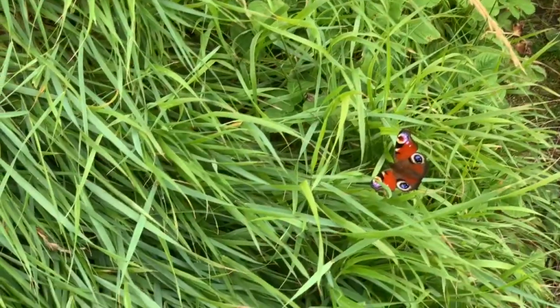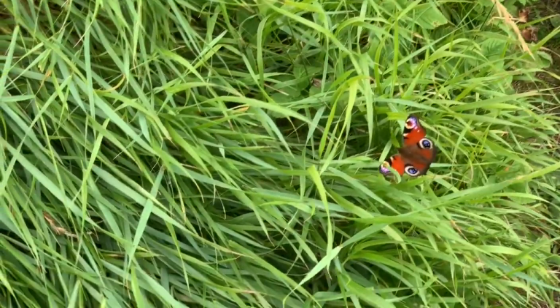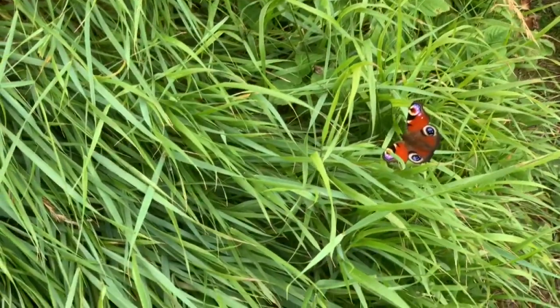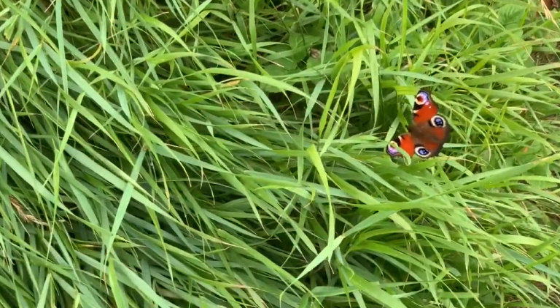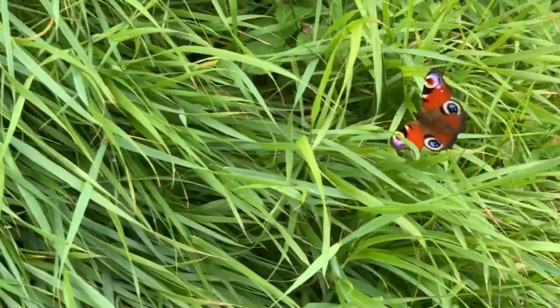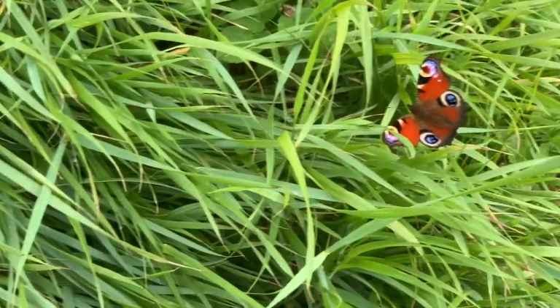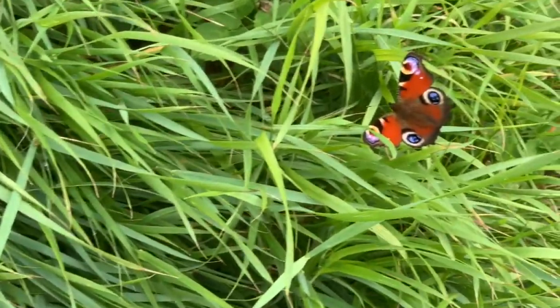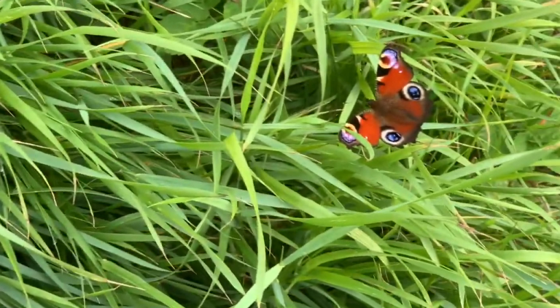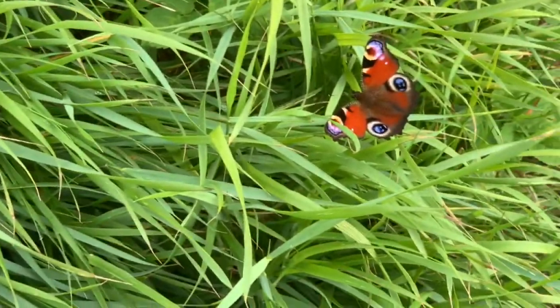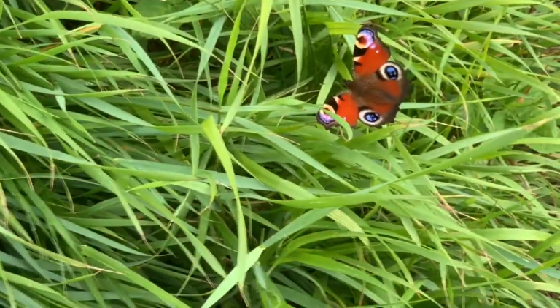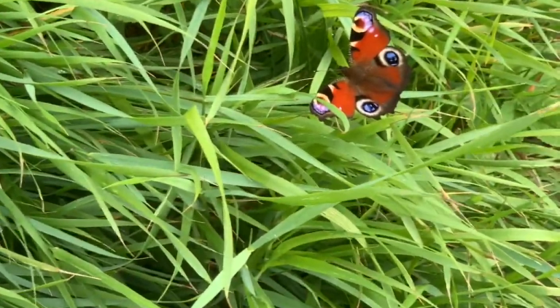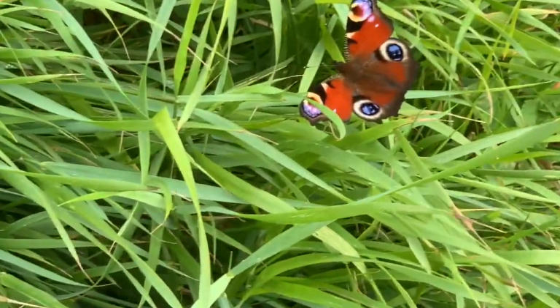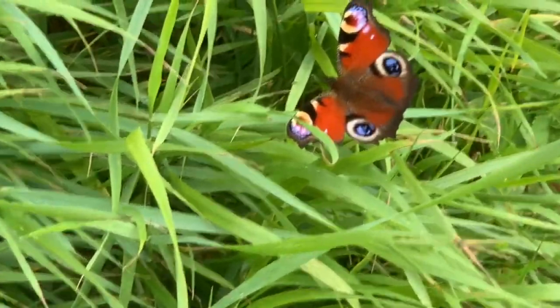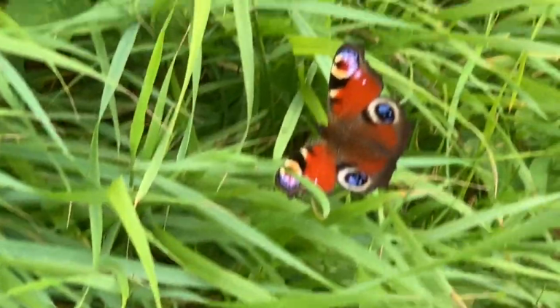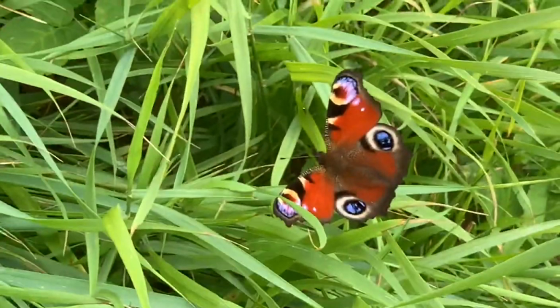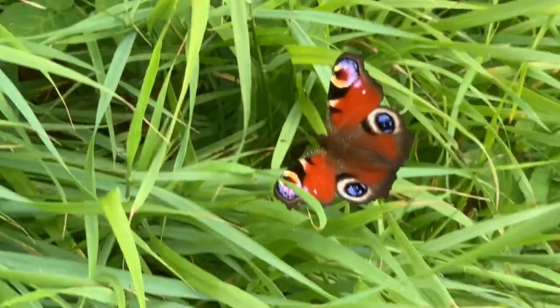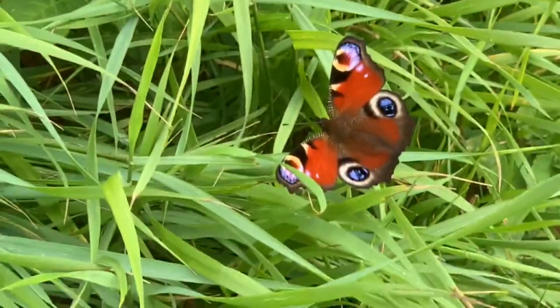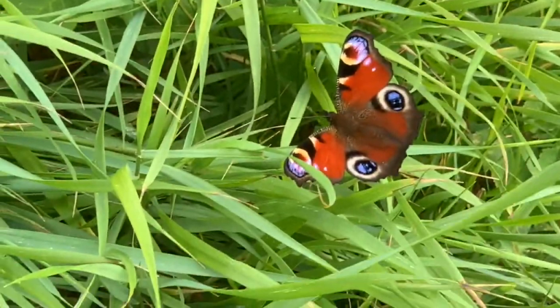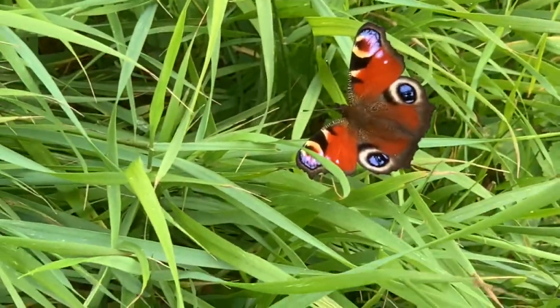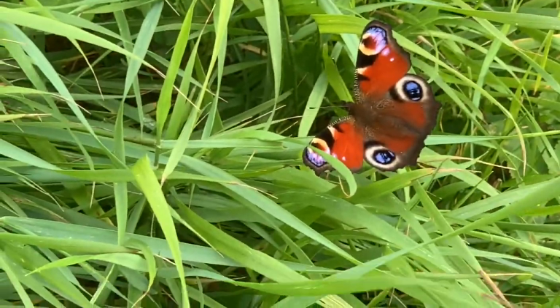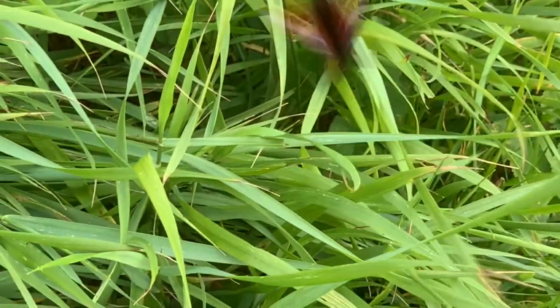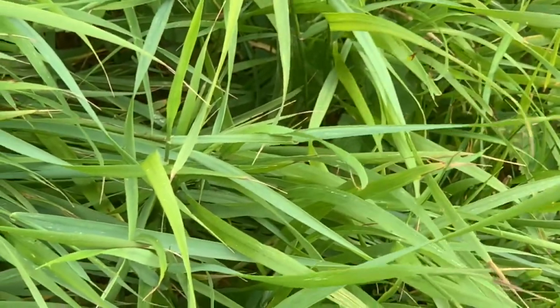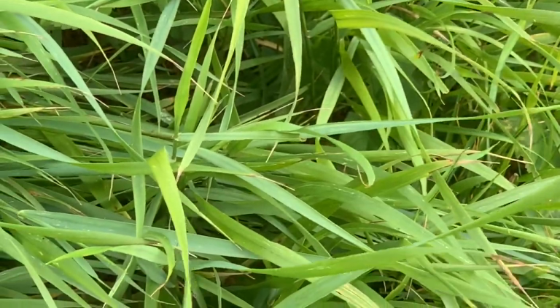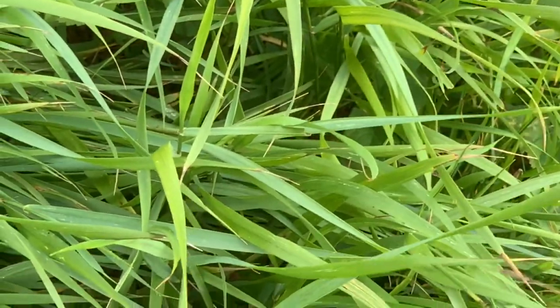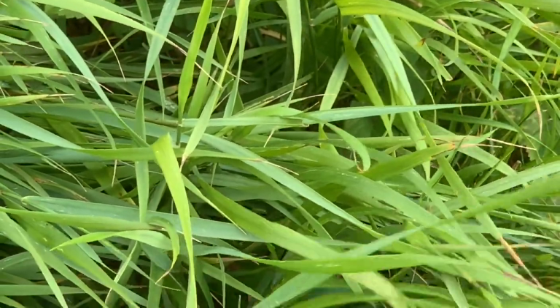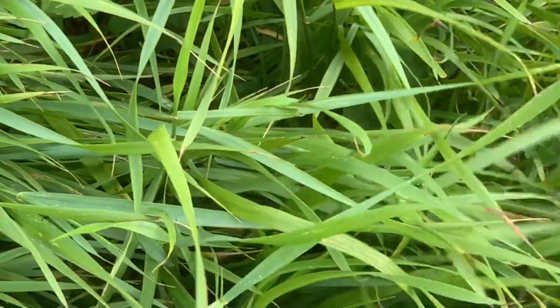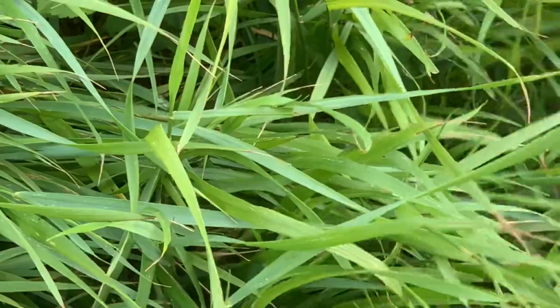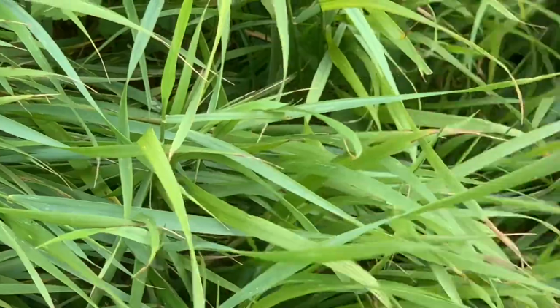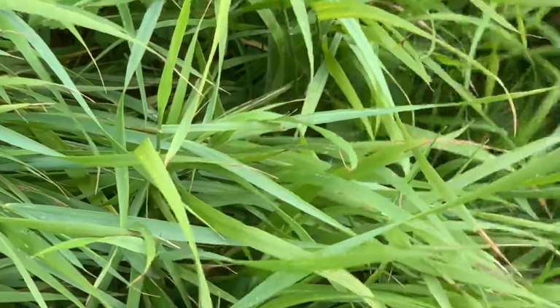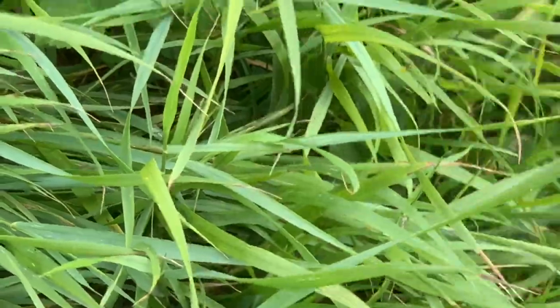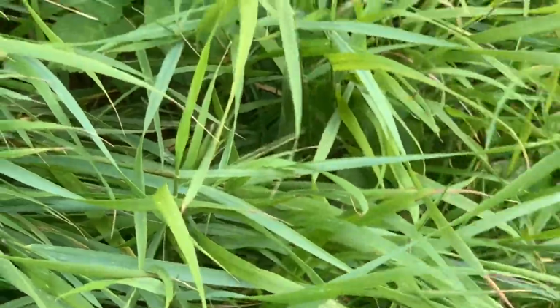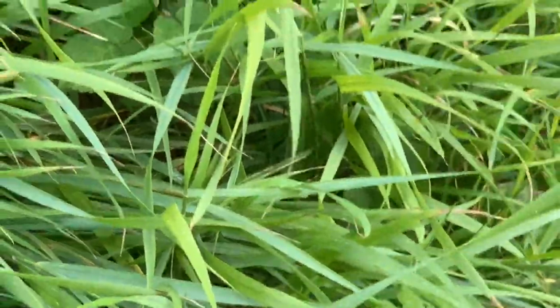Isn't that butterfly colourful? Wow — it's gone though.